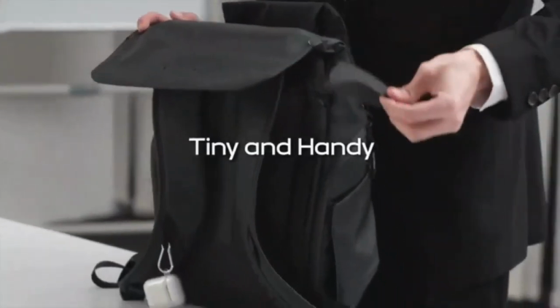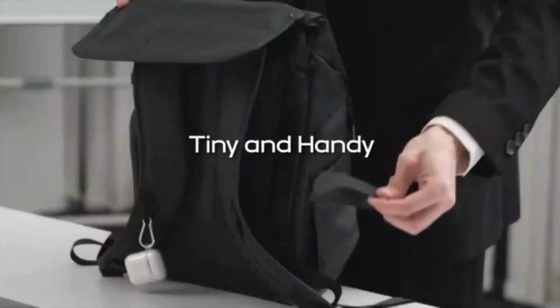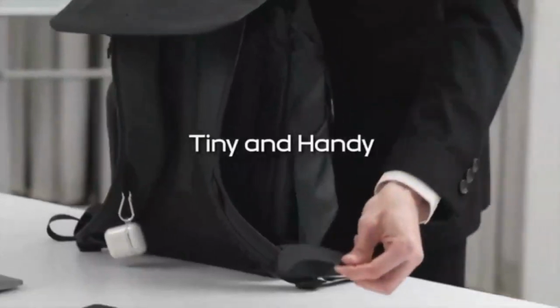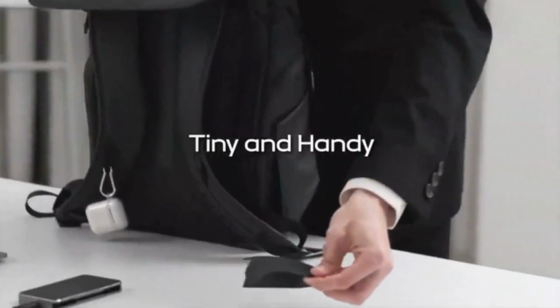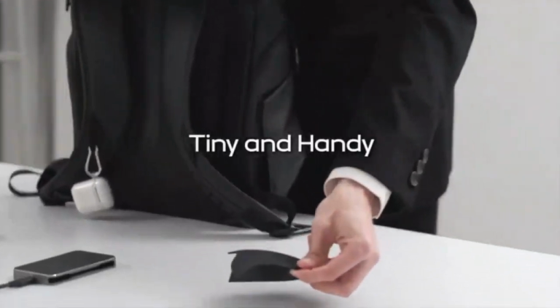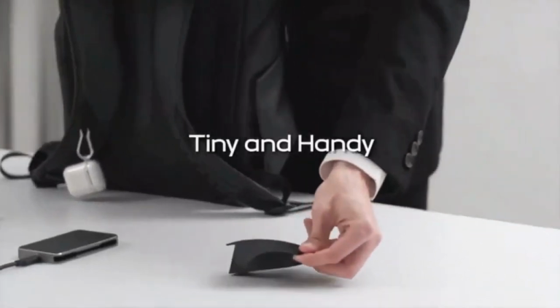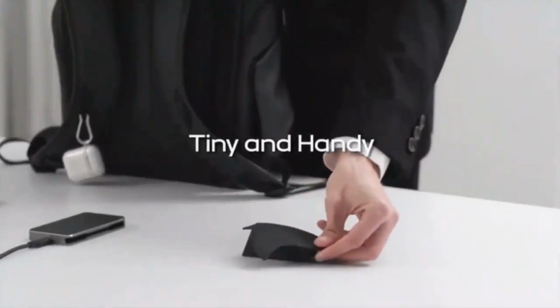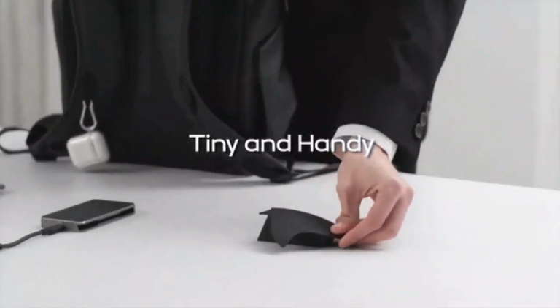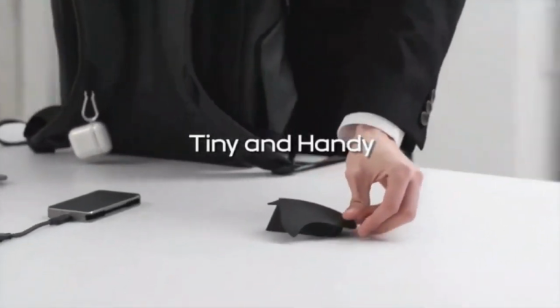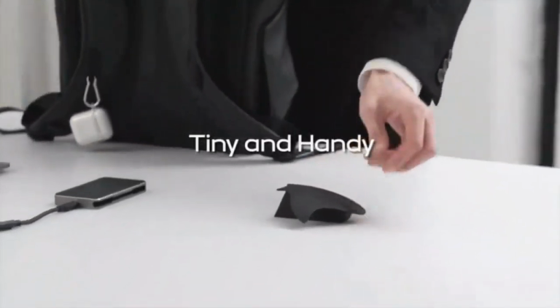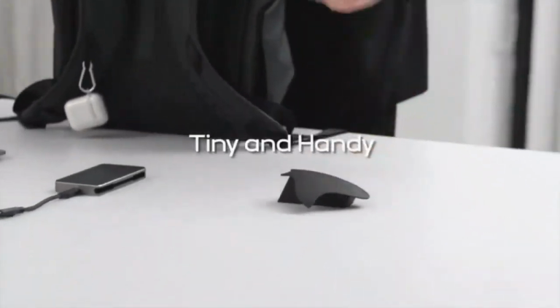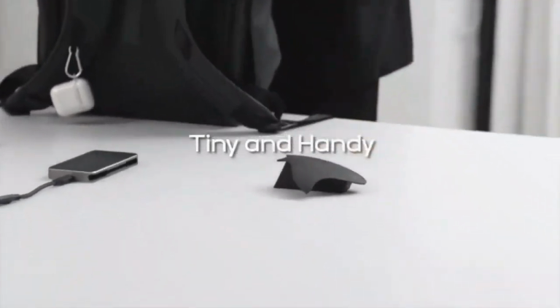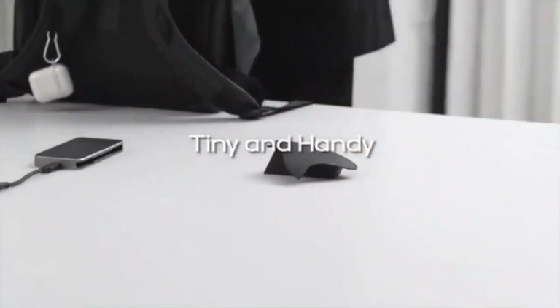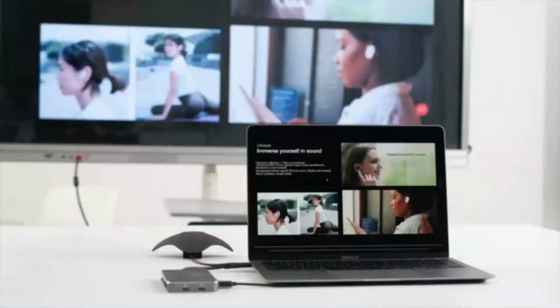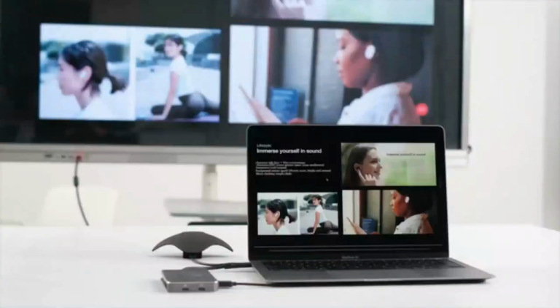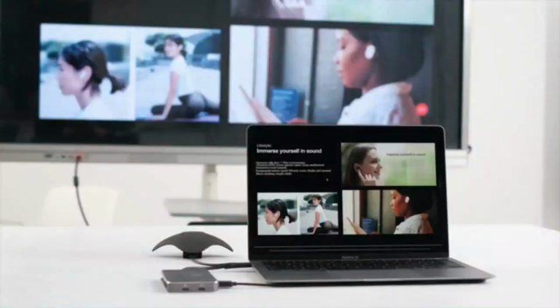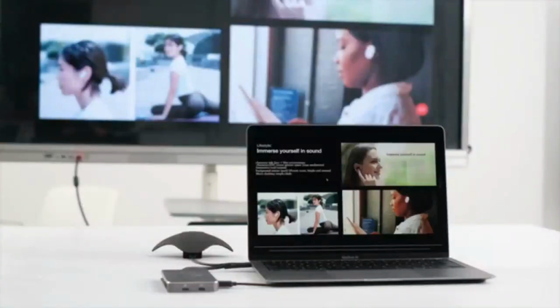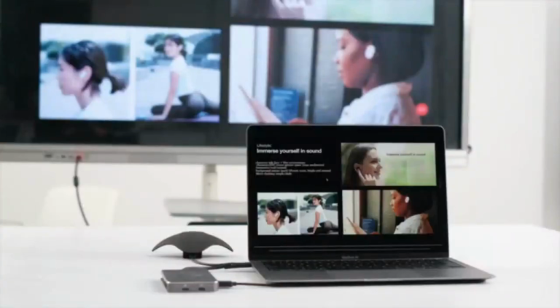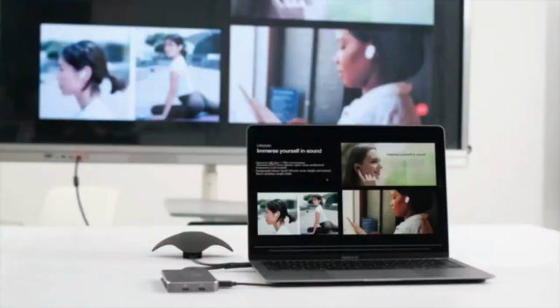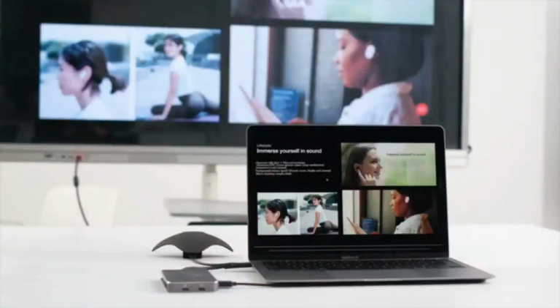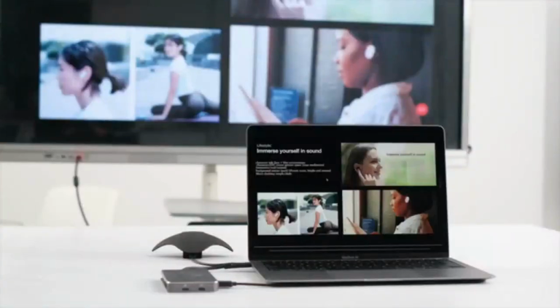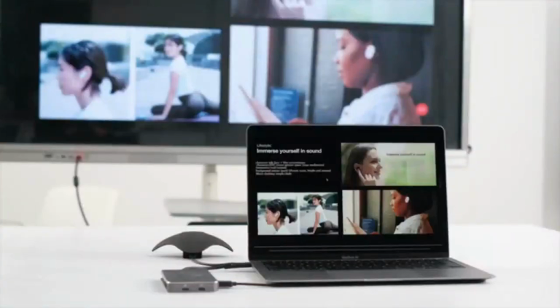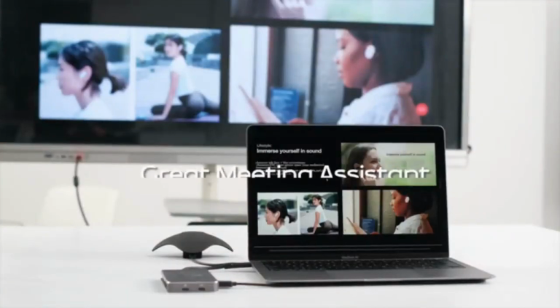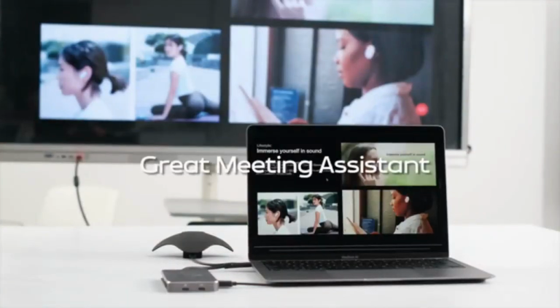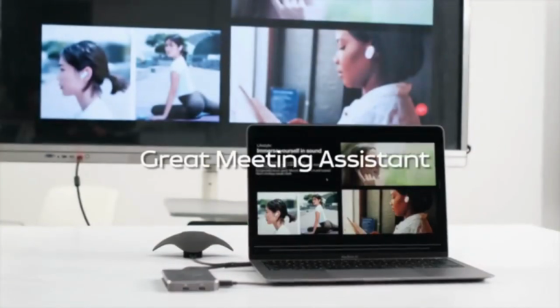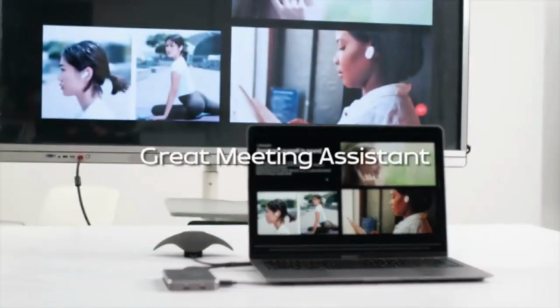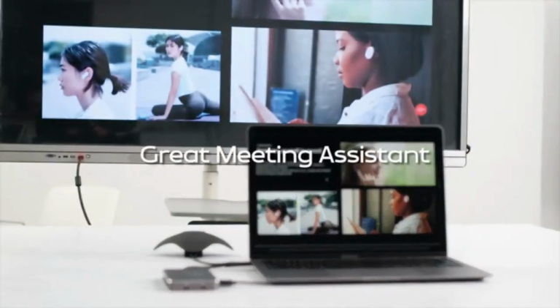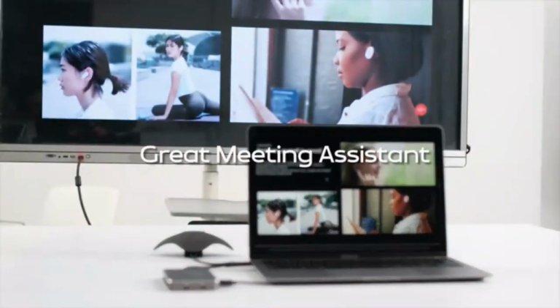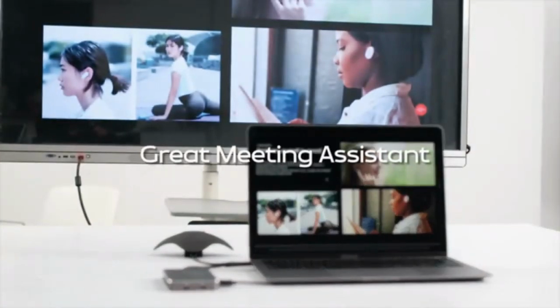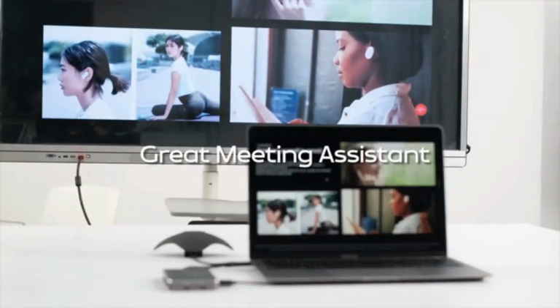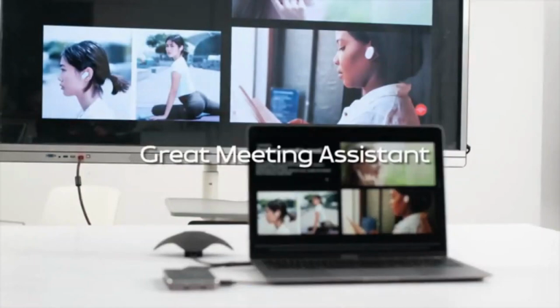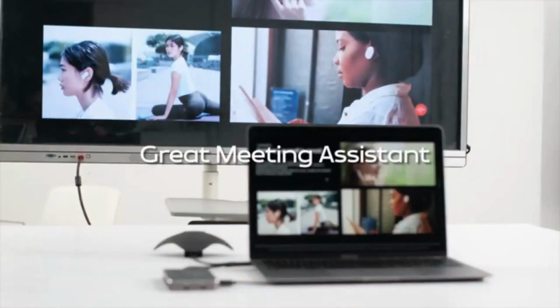It's also tiny and handy. Take it with you to the office or on travel — it will be your good meeting assistant.